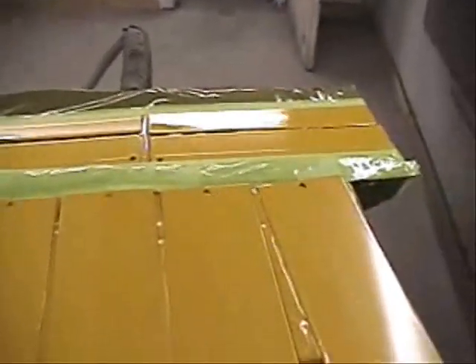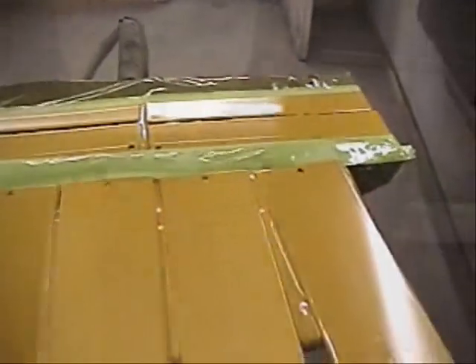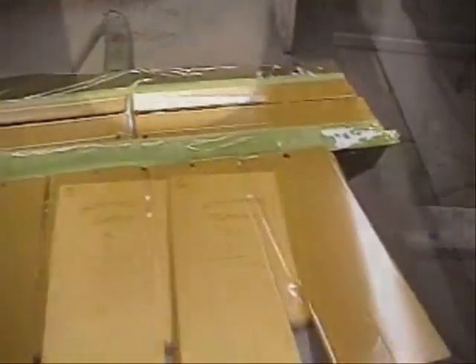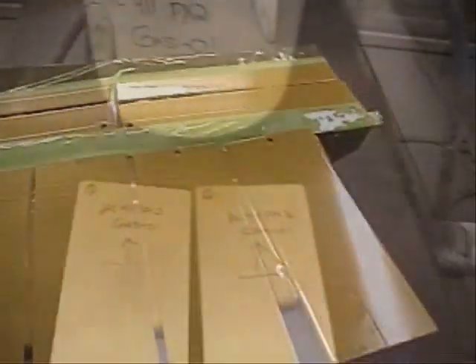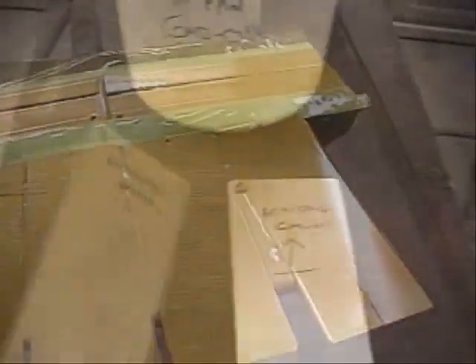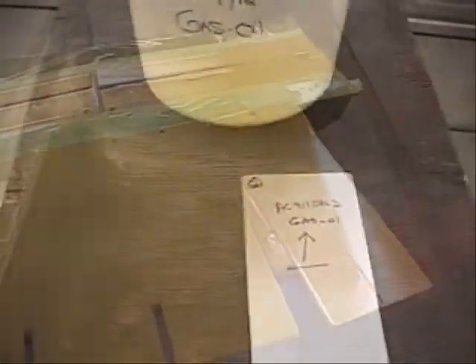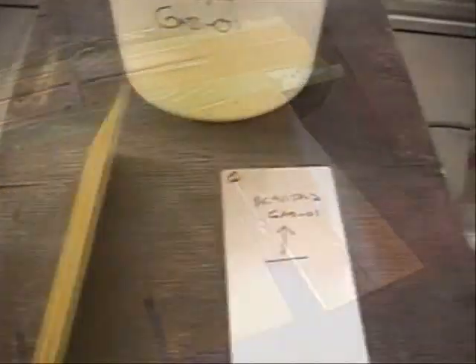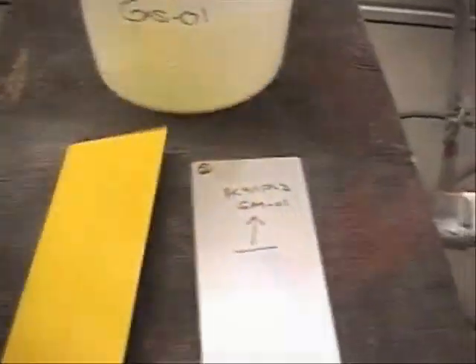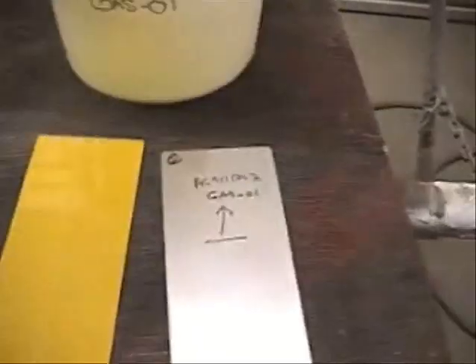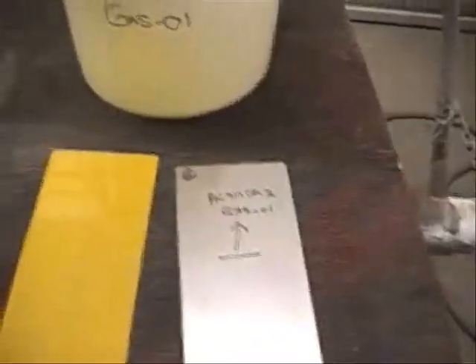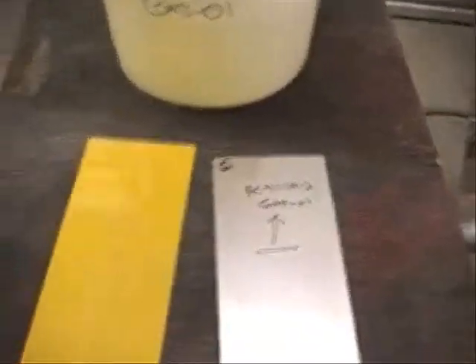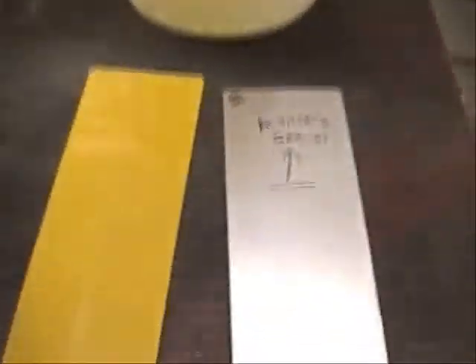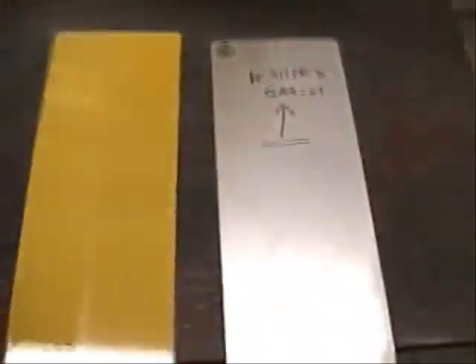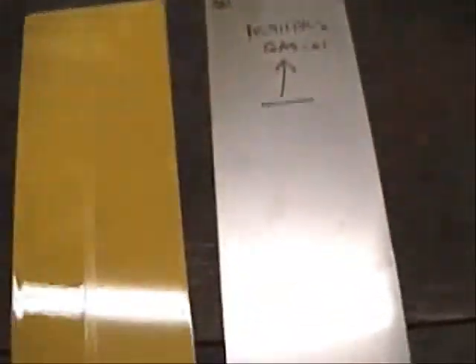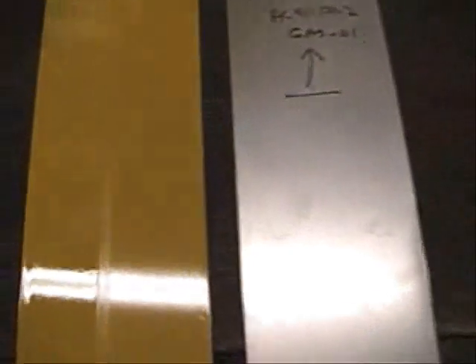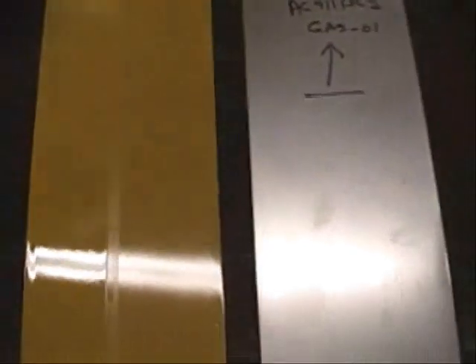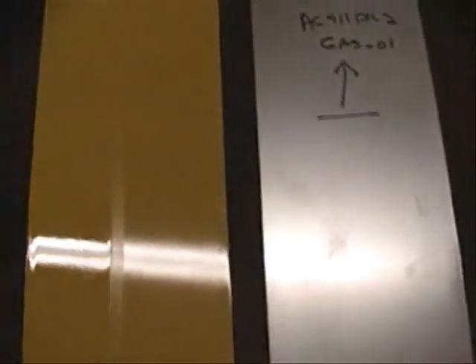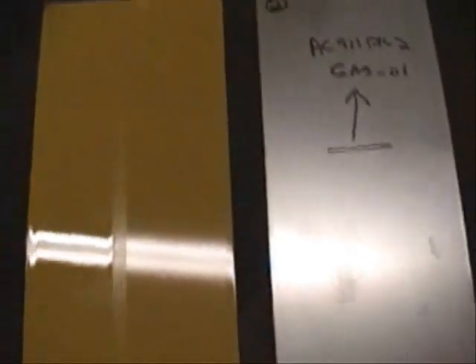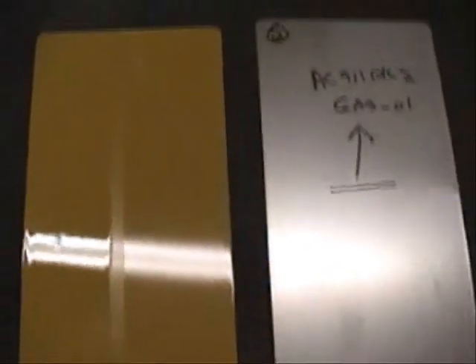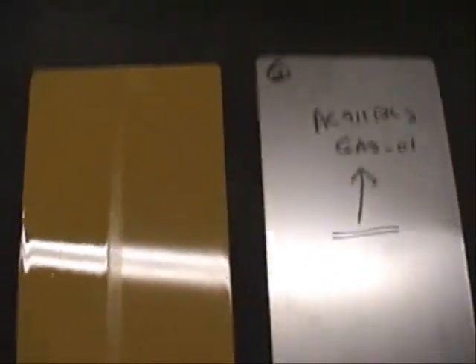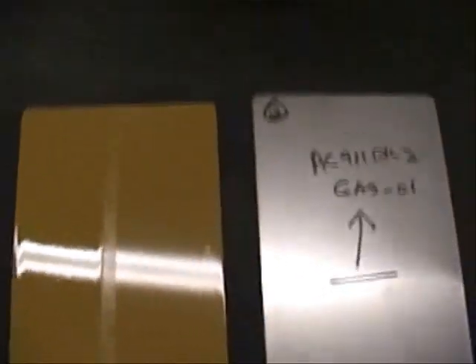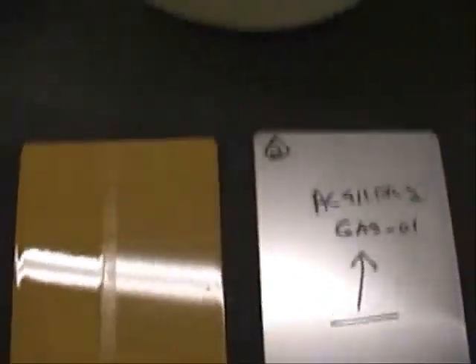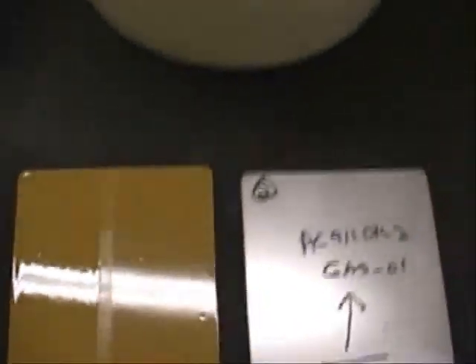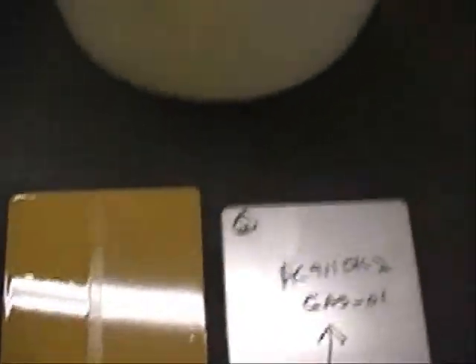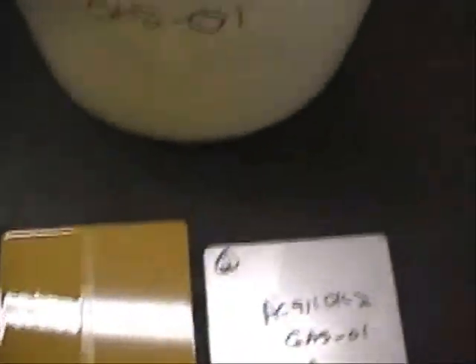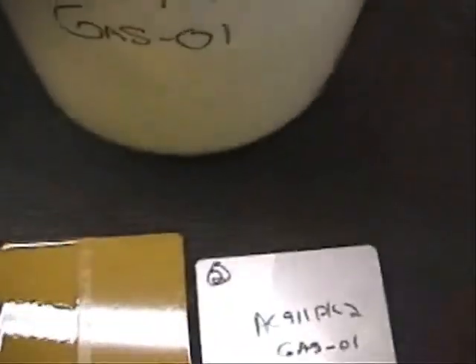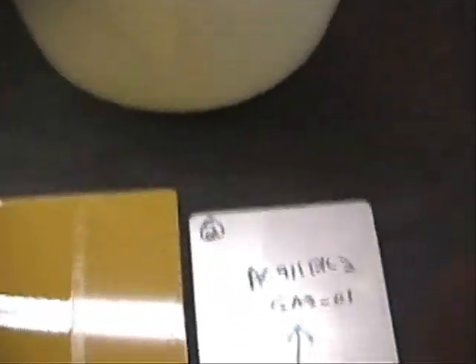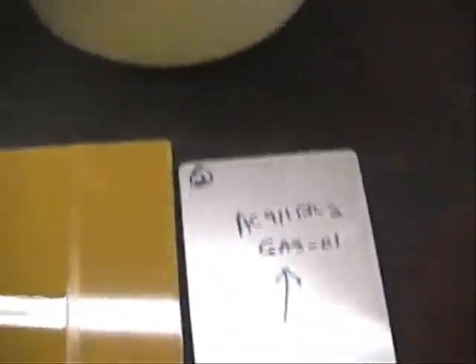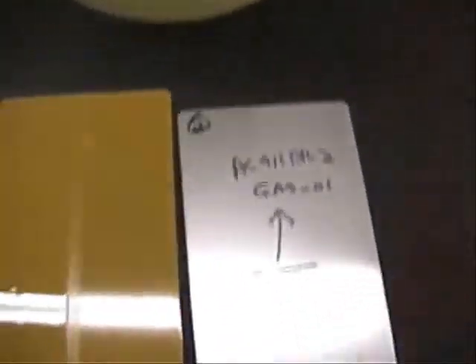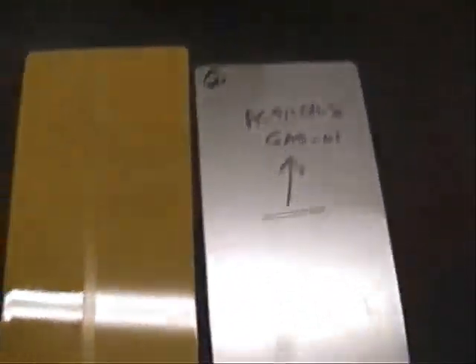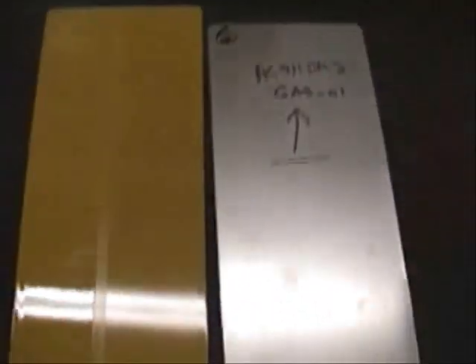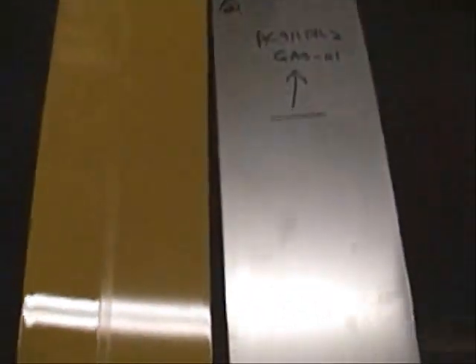Half of each of the test panels have been armor coated, where the other half has been left unprotected.